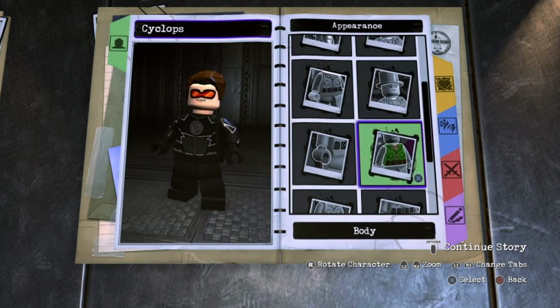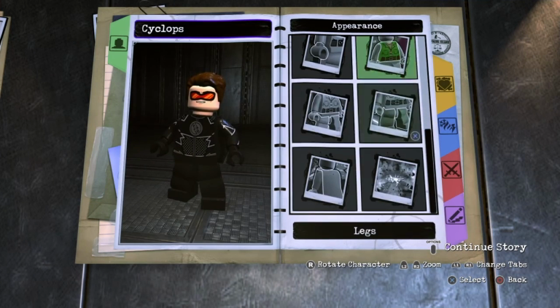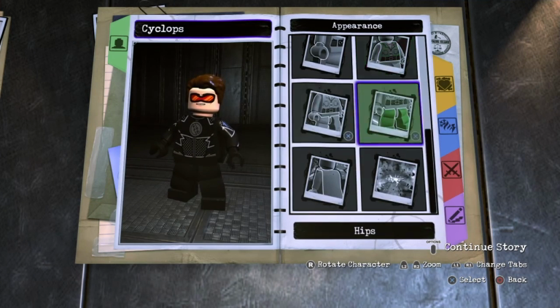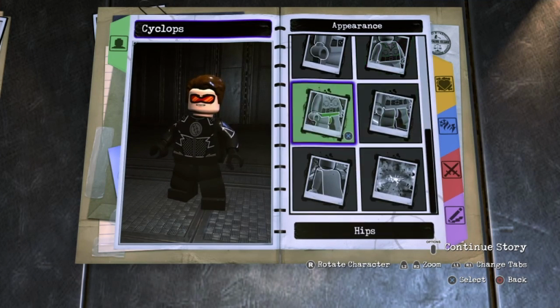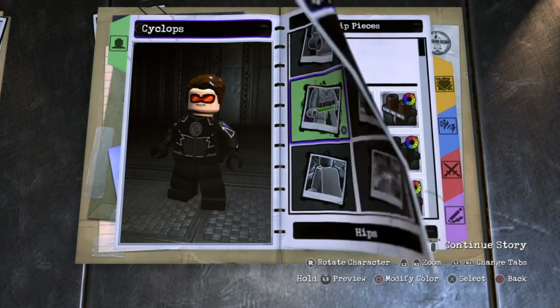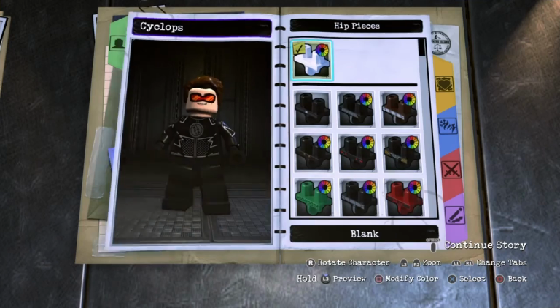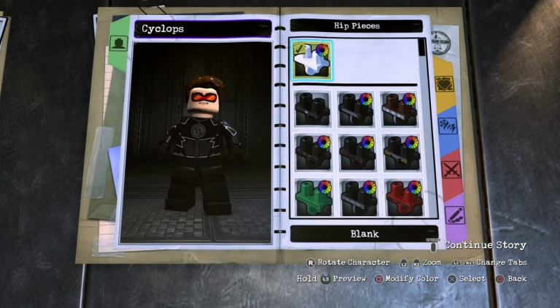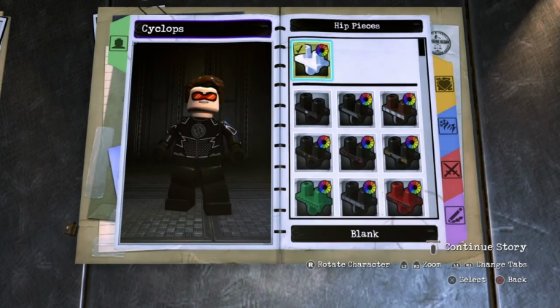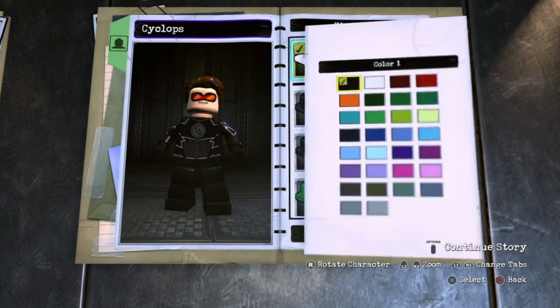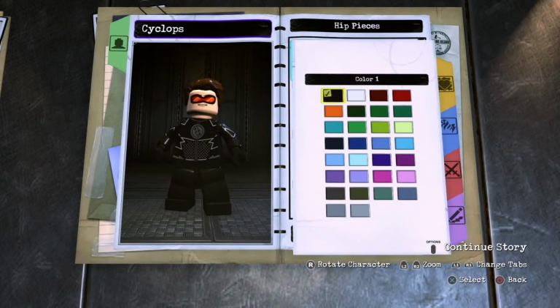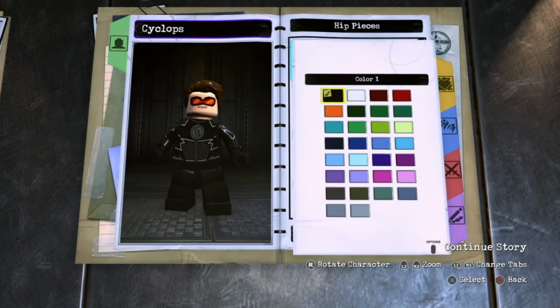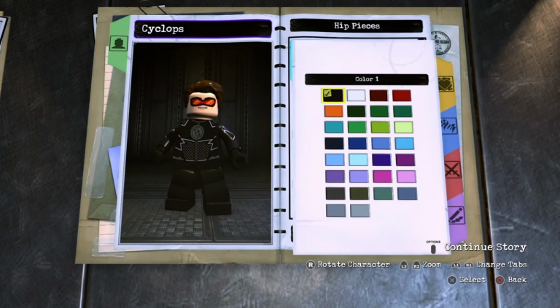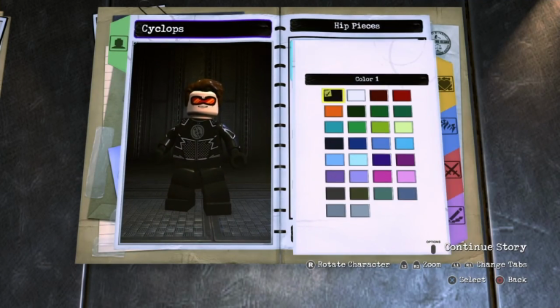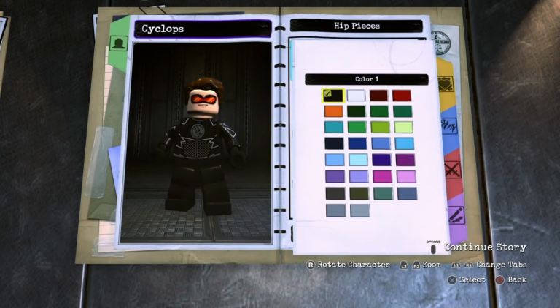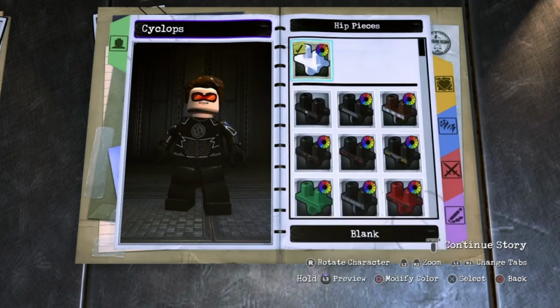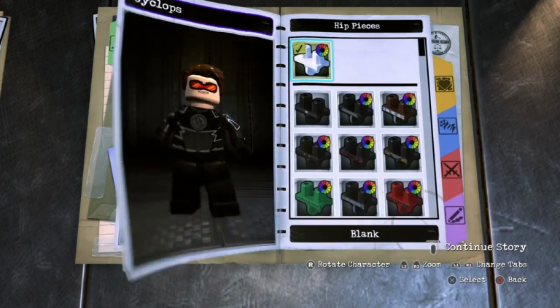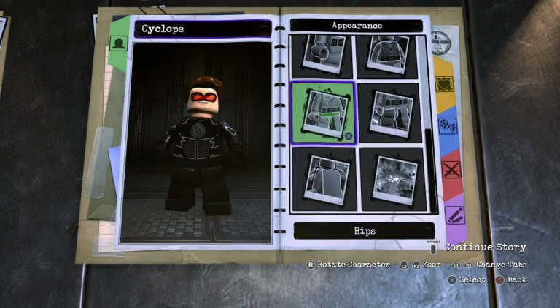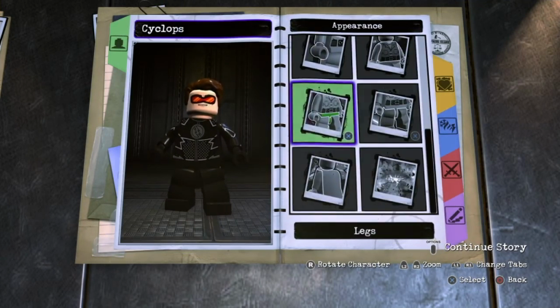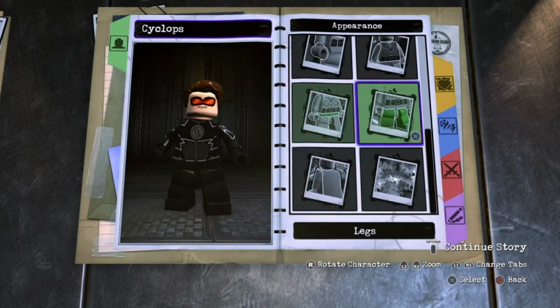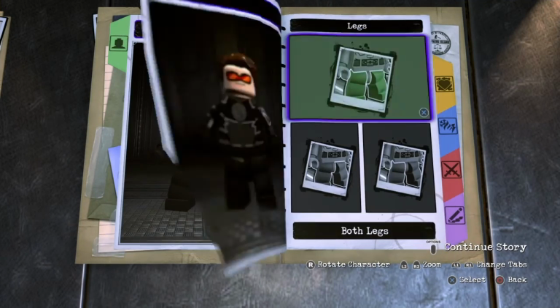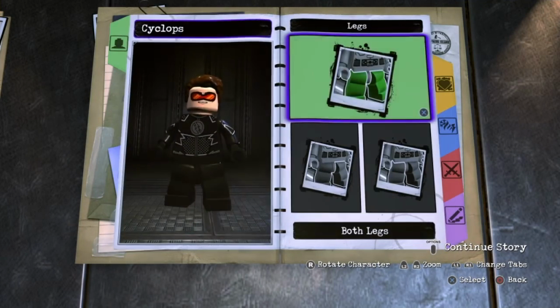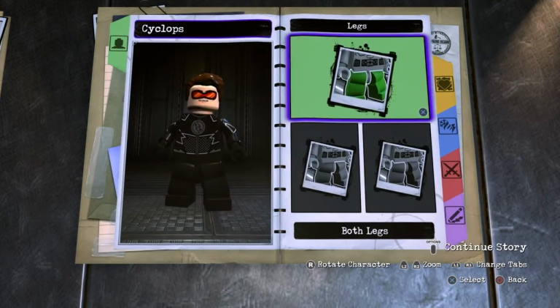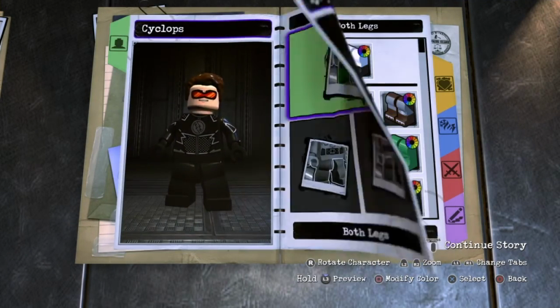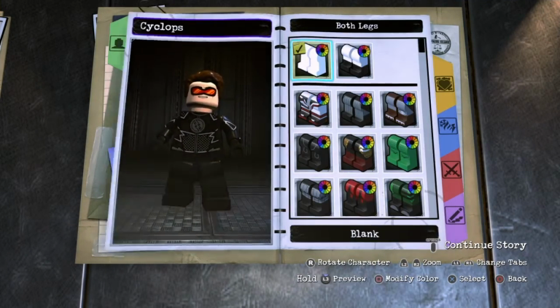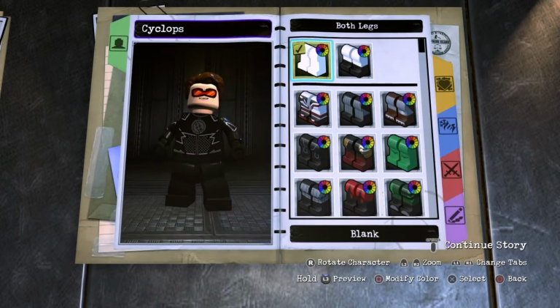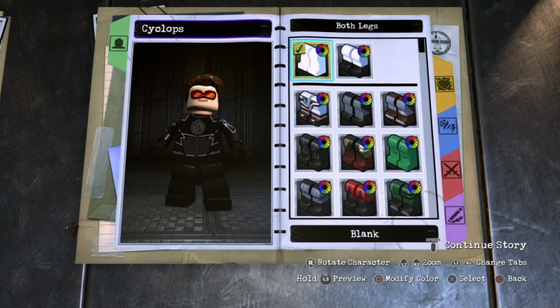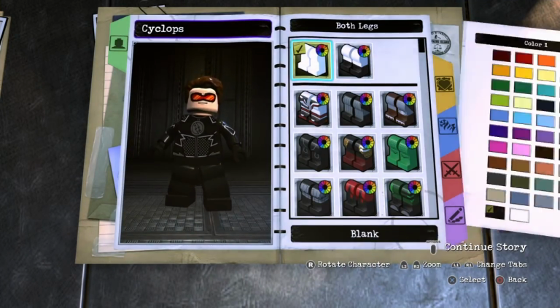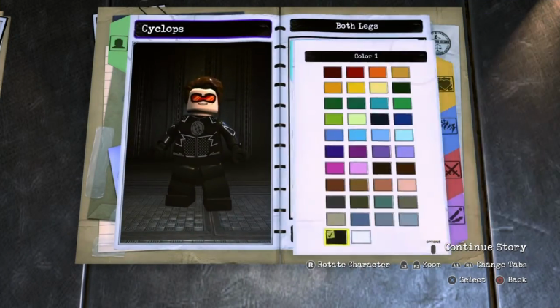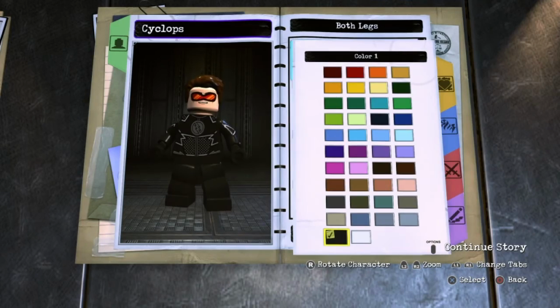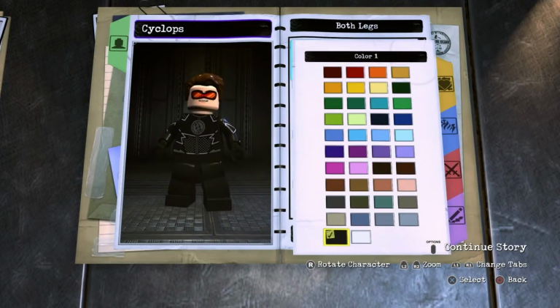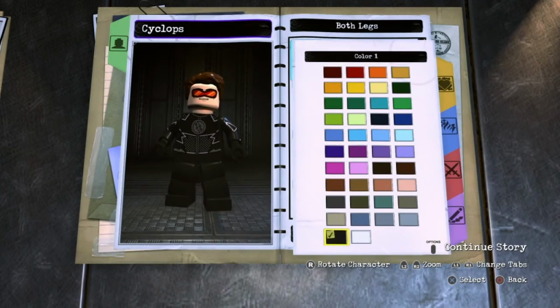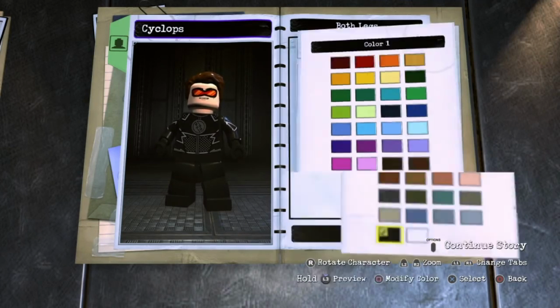Next you want to go to hips, blank, and choose black. And then legs, both legs, blank, black.